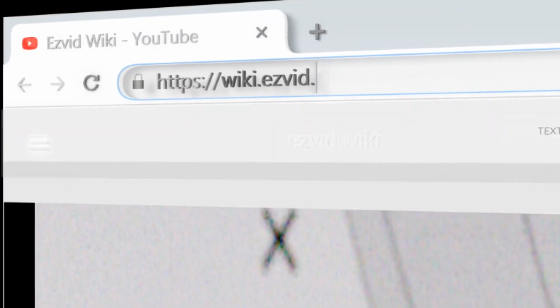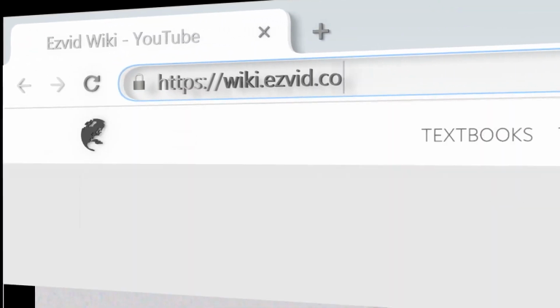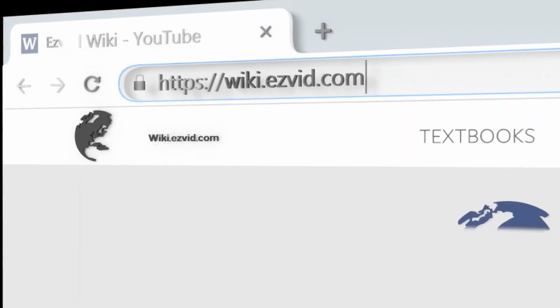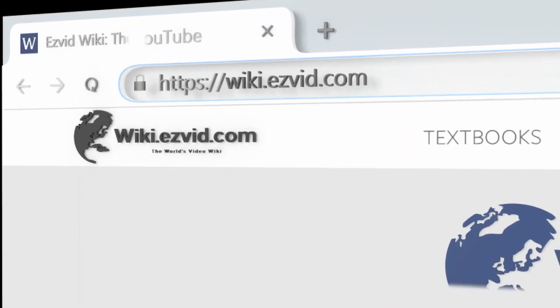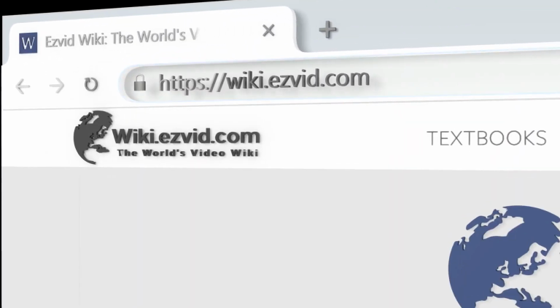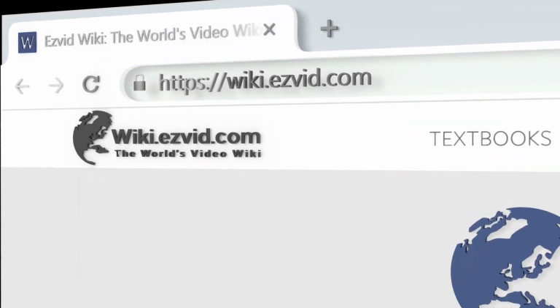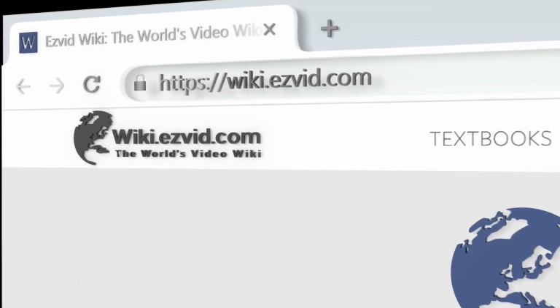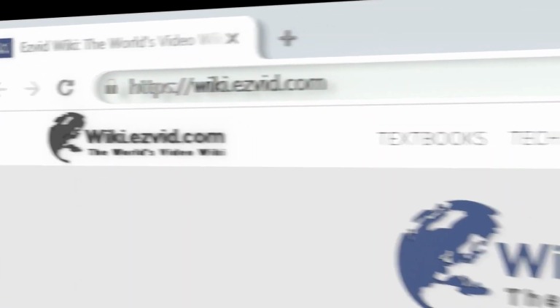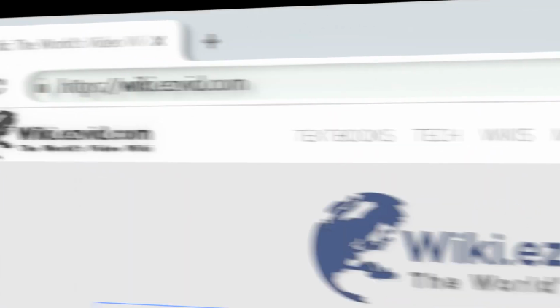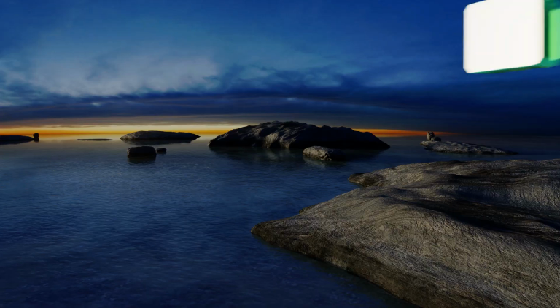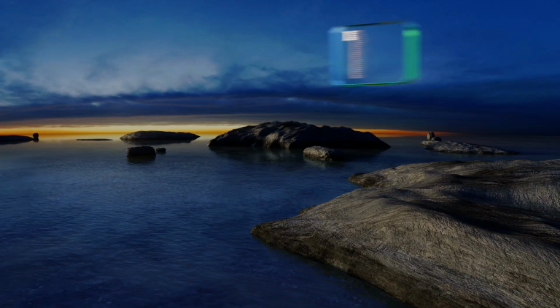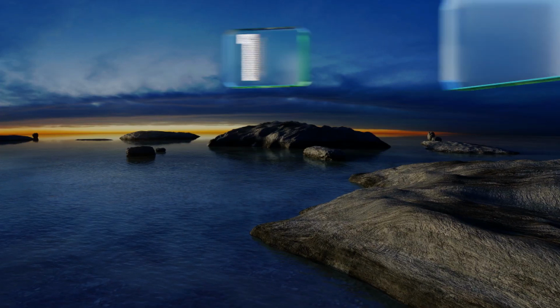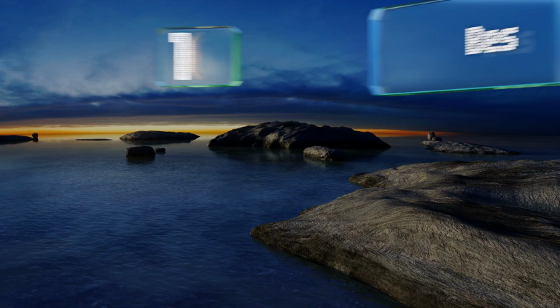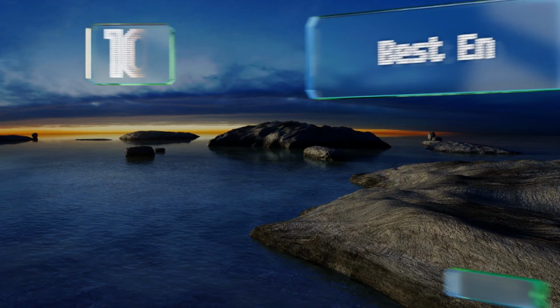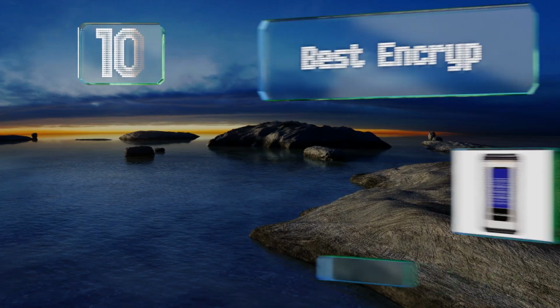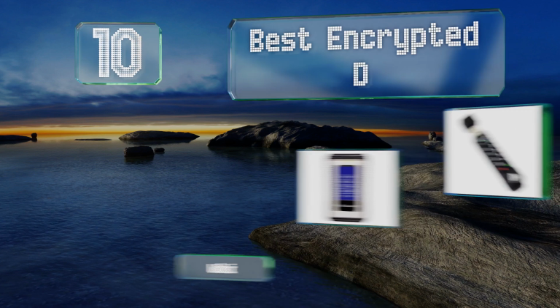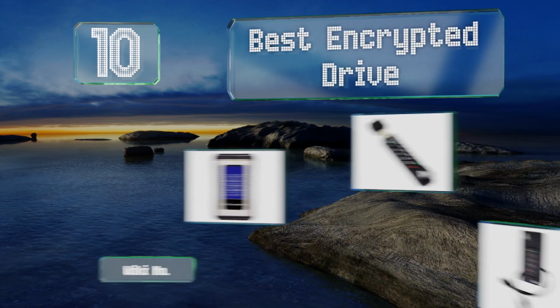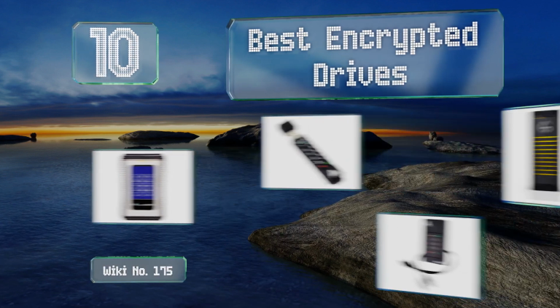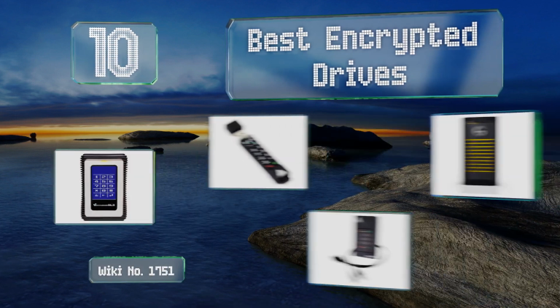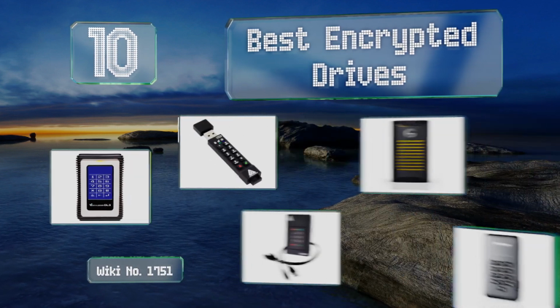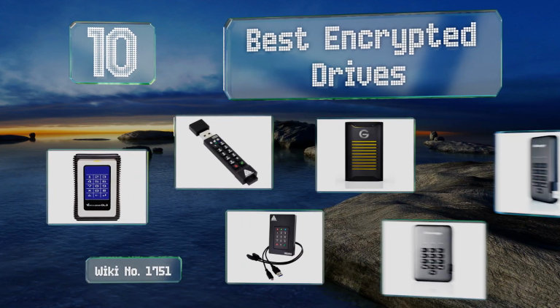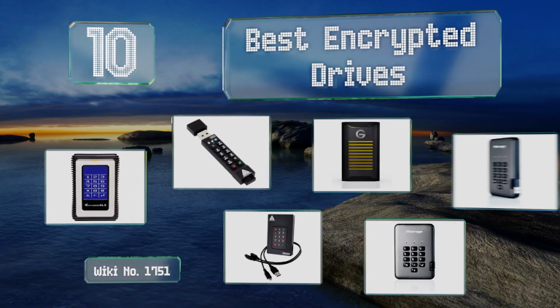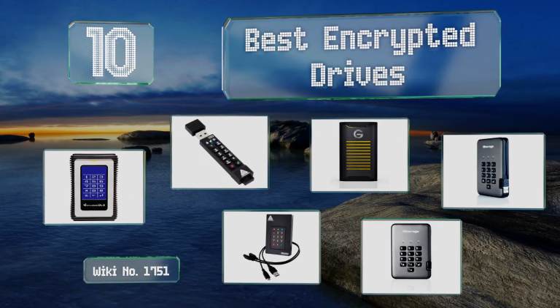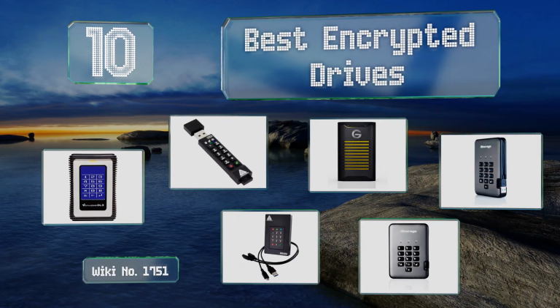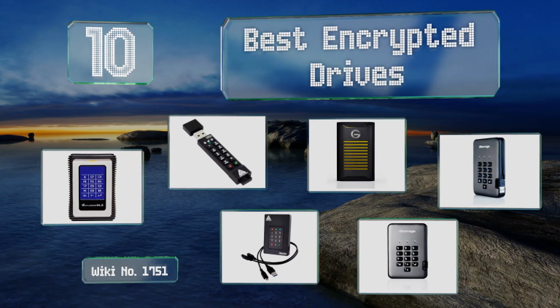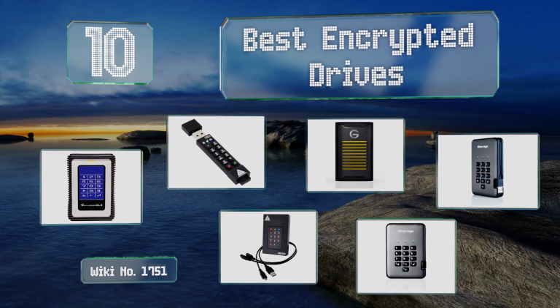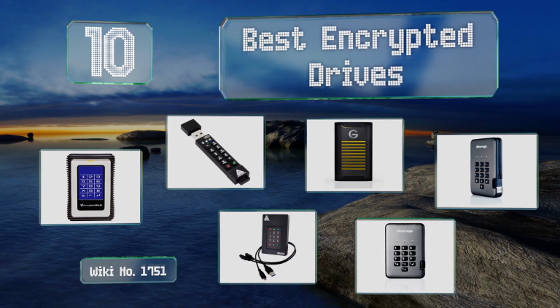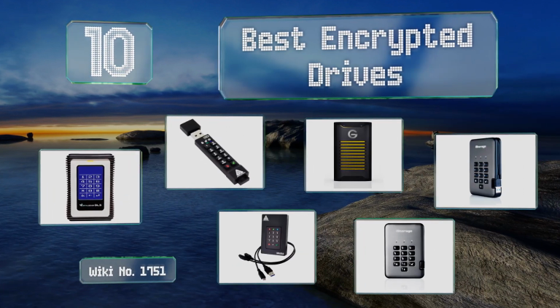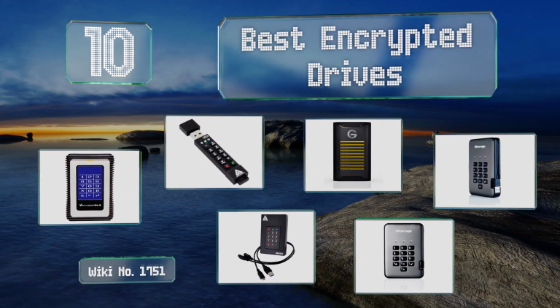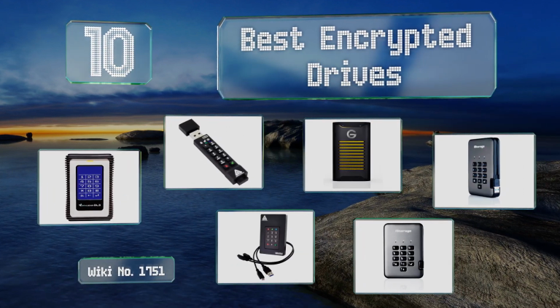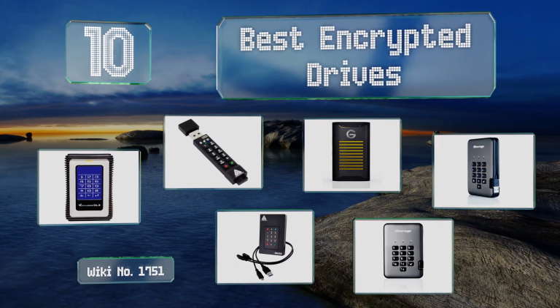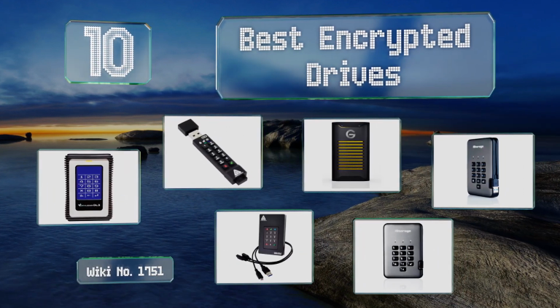EasyVid presents the 10 best encrypted drives. Let's get started with the list.